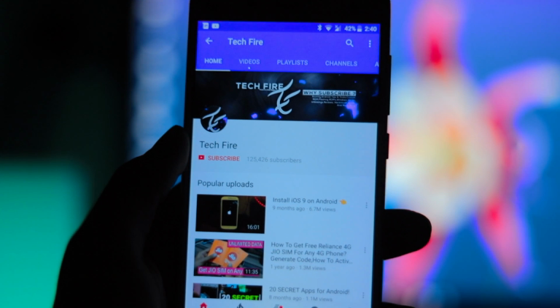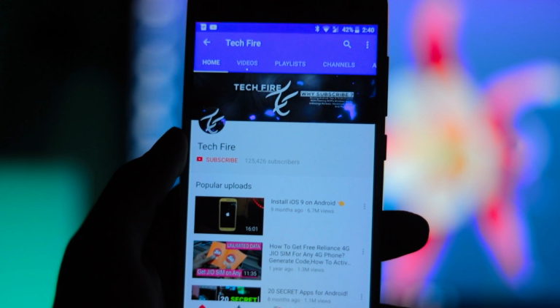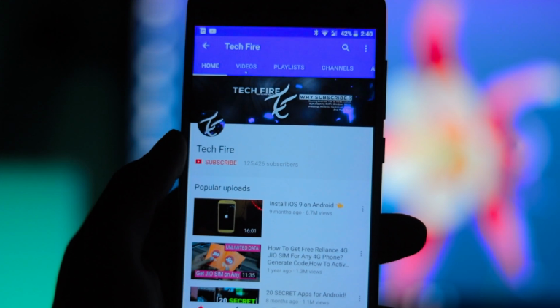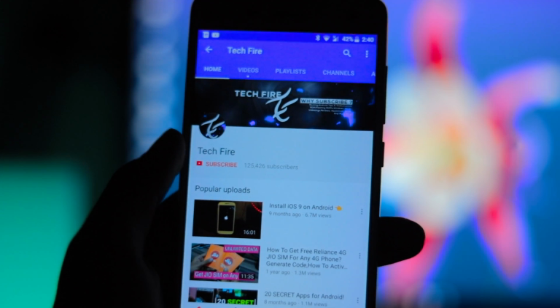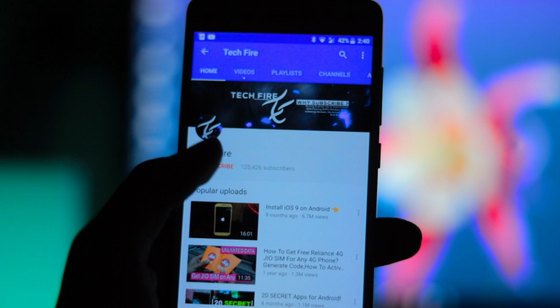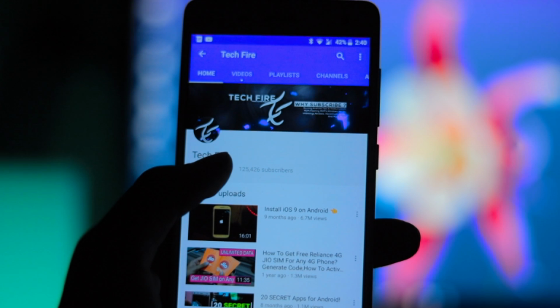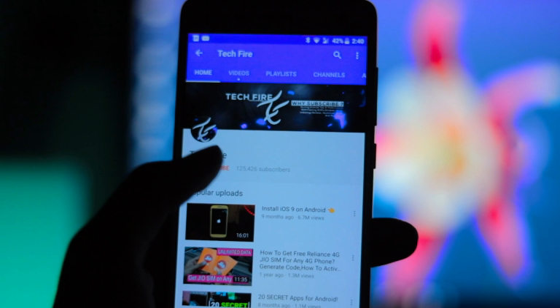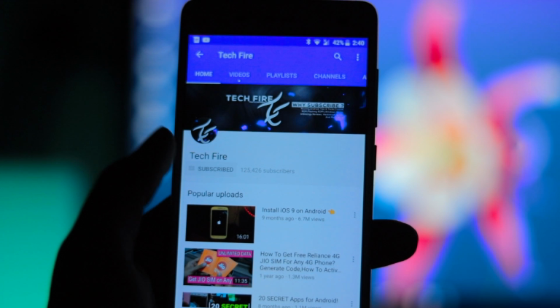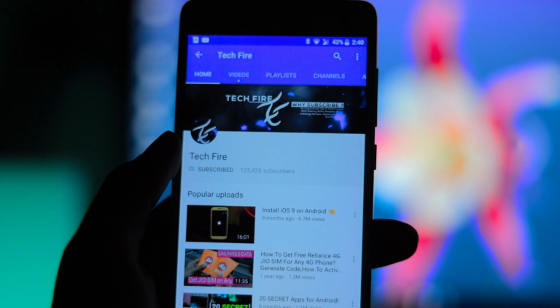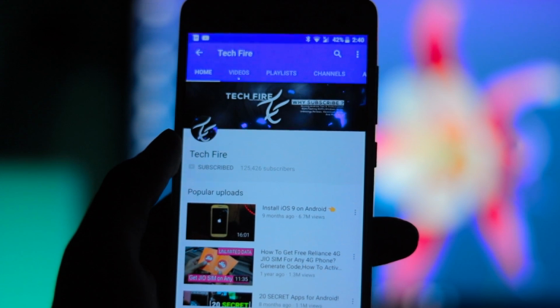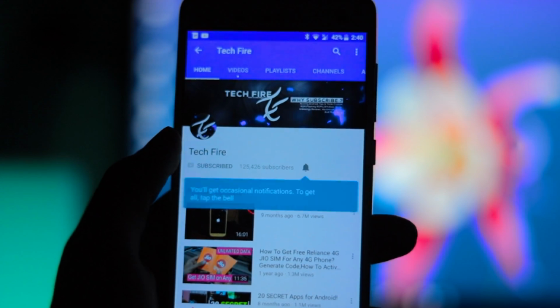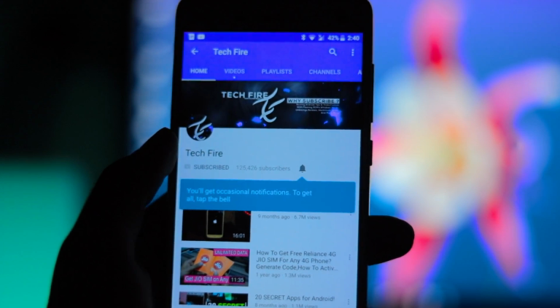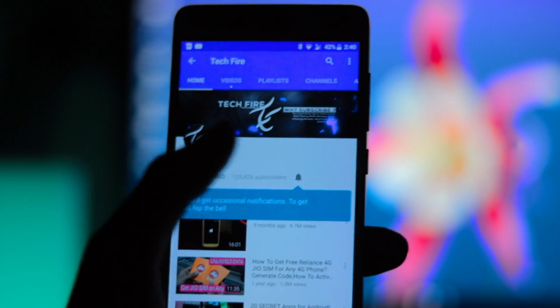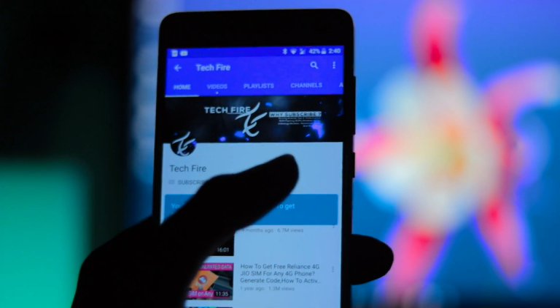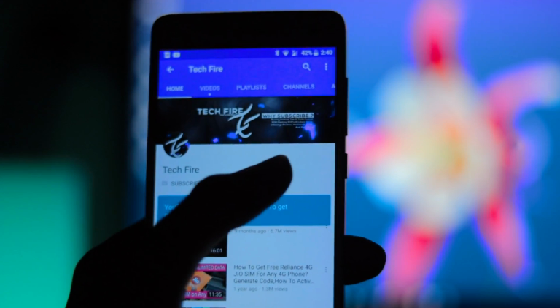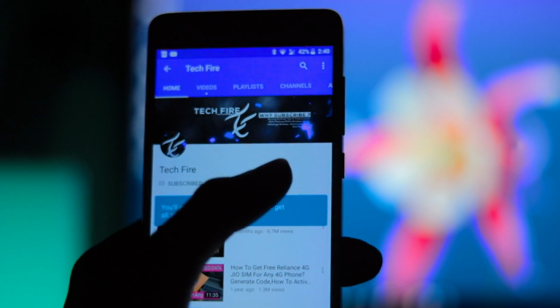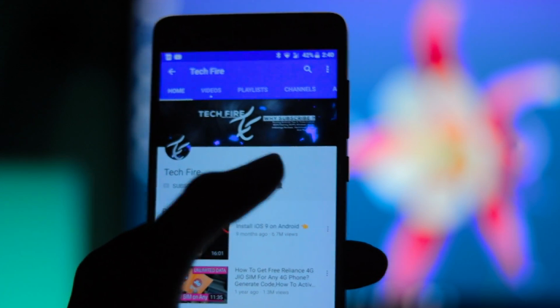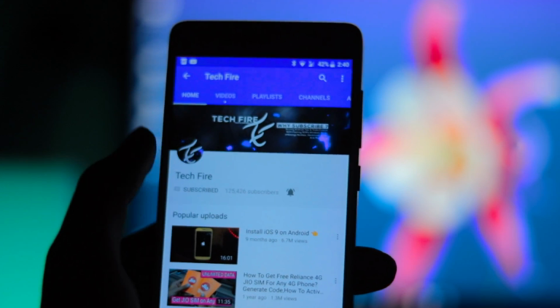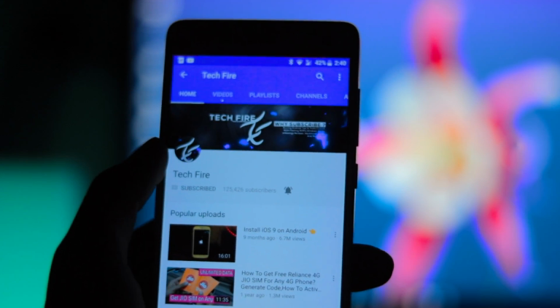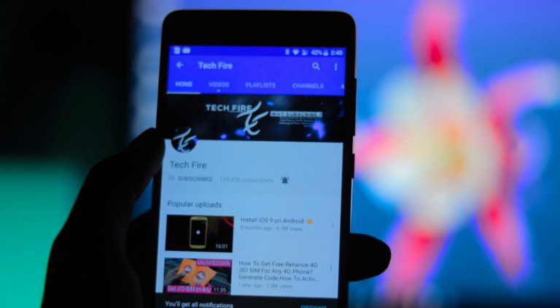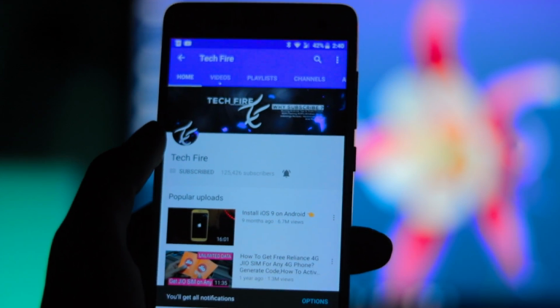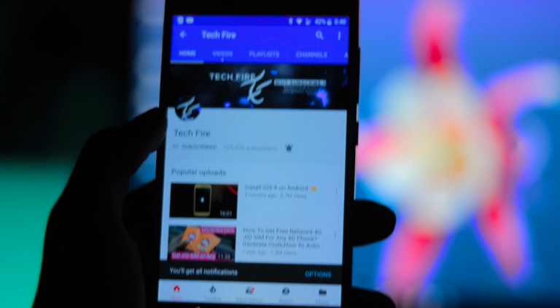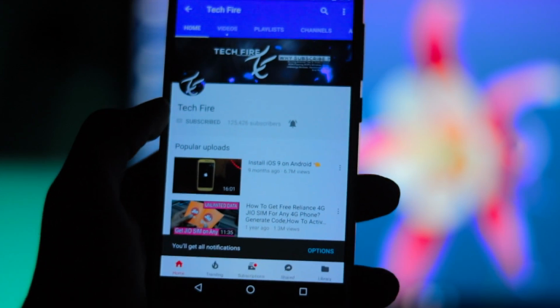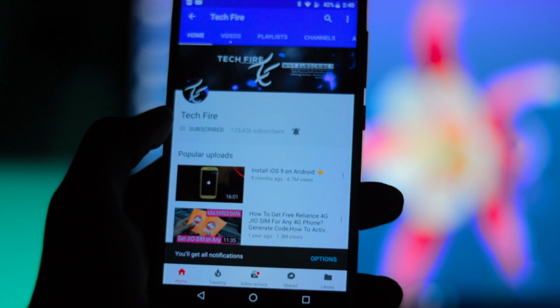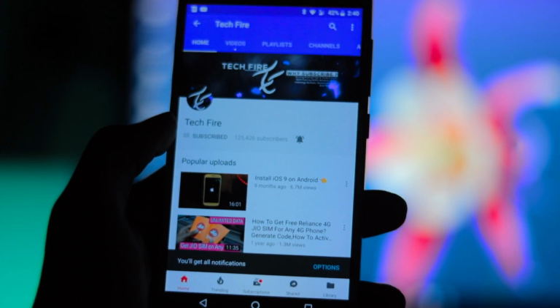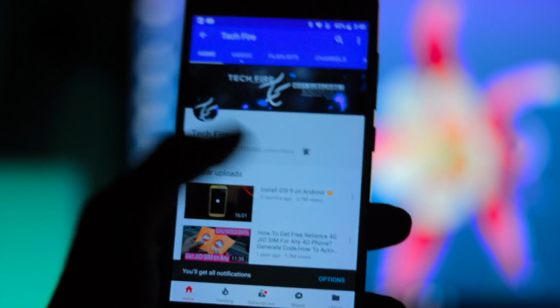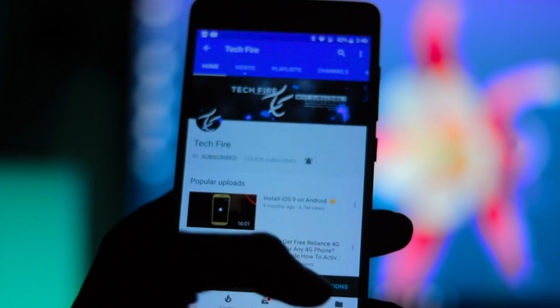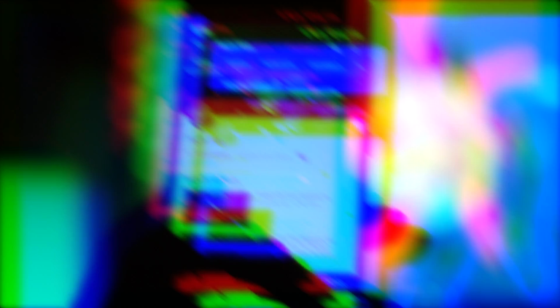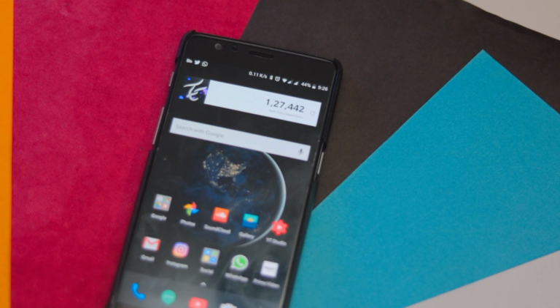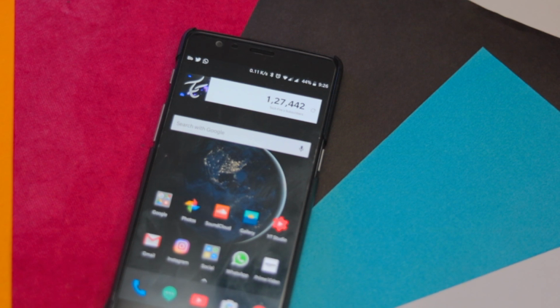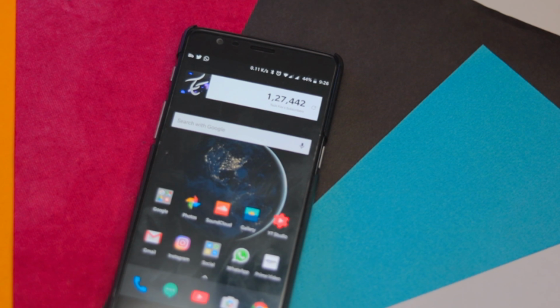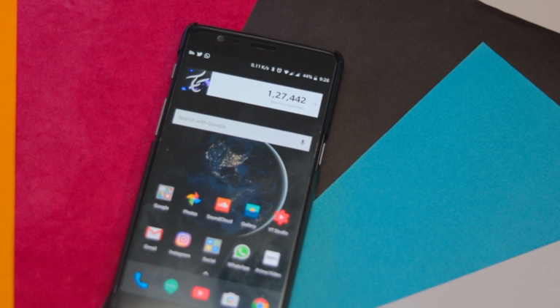Before starting this video, hit the subscribe button and turn on the notification bell to get notified for all my future videos.